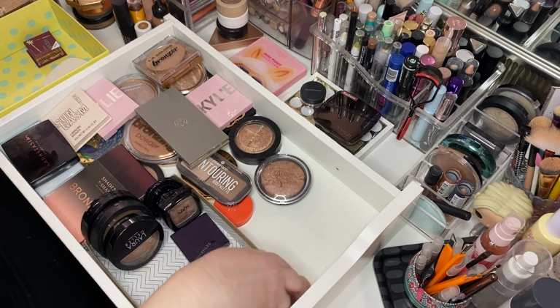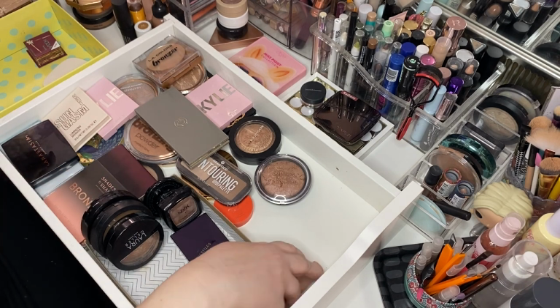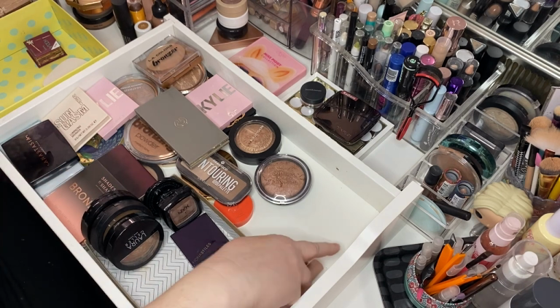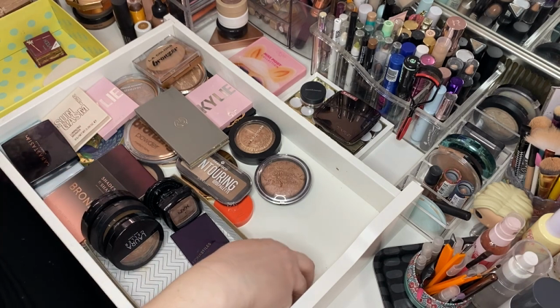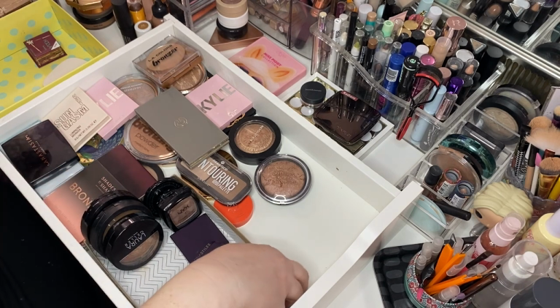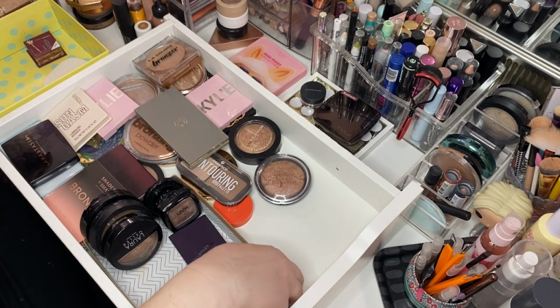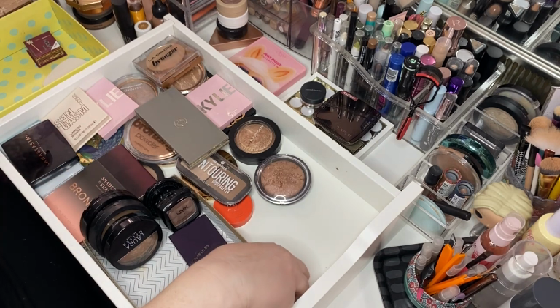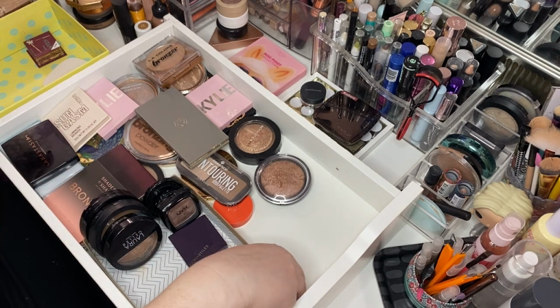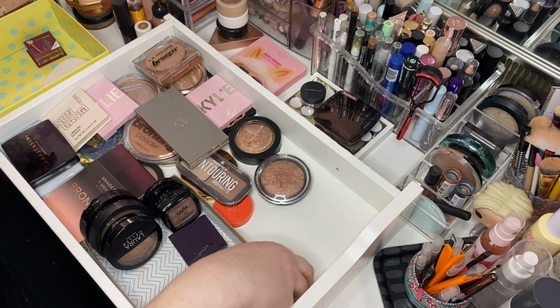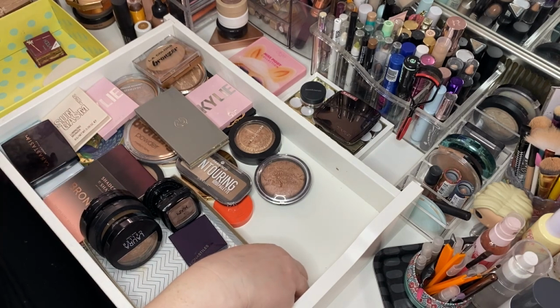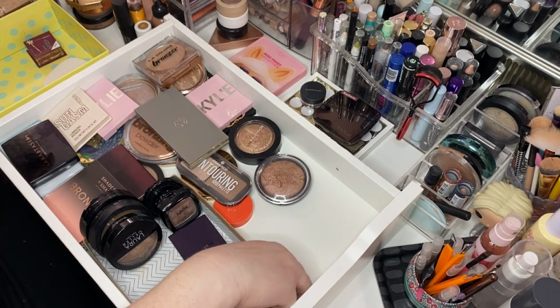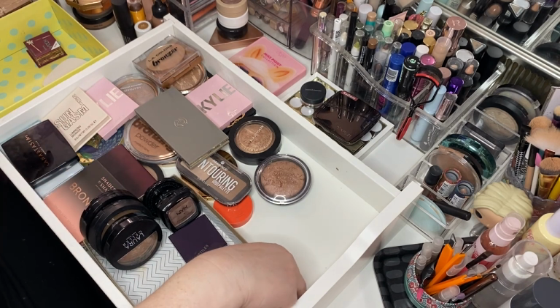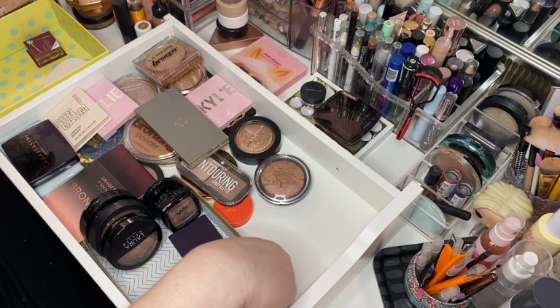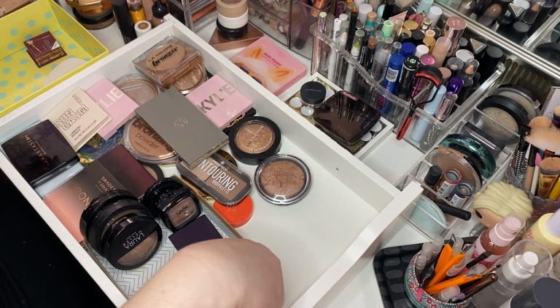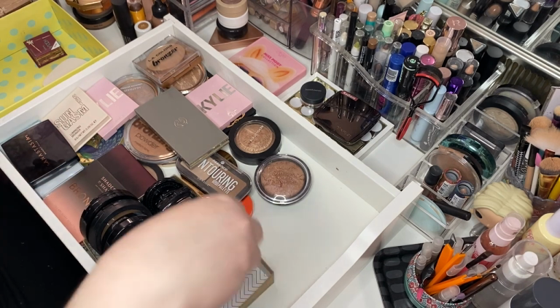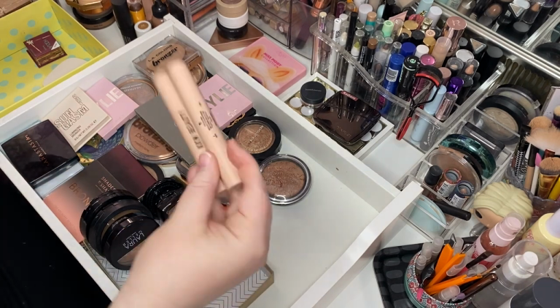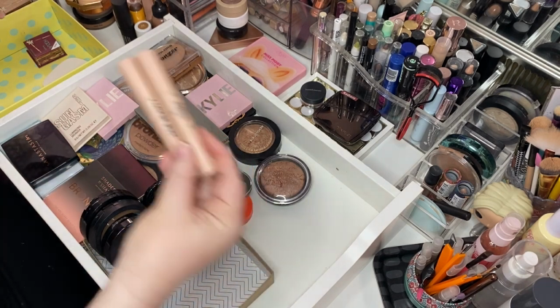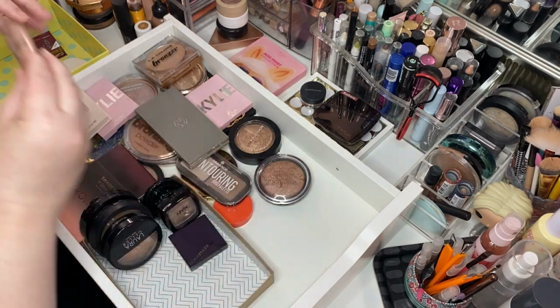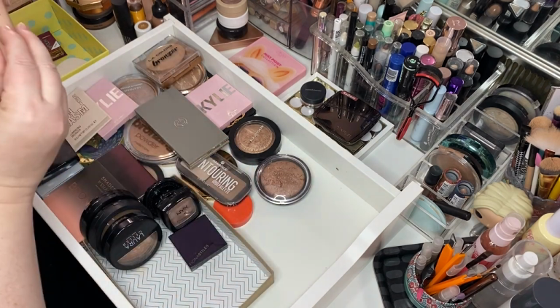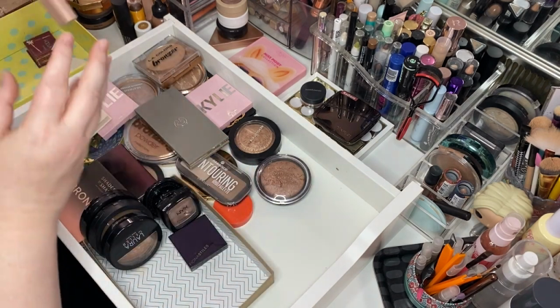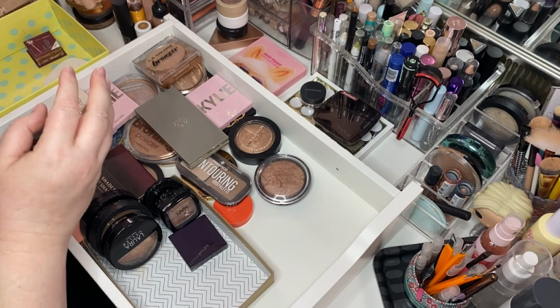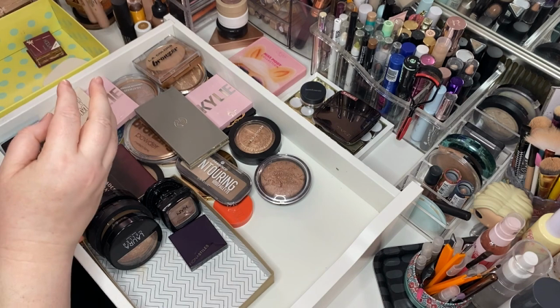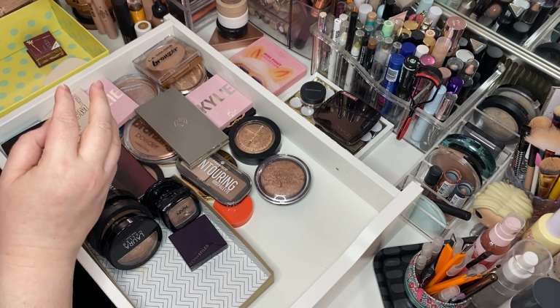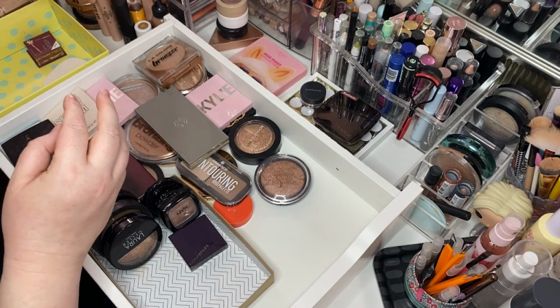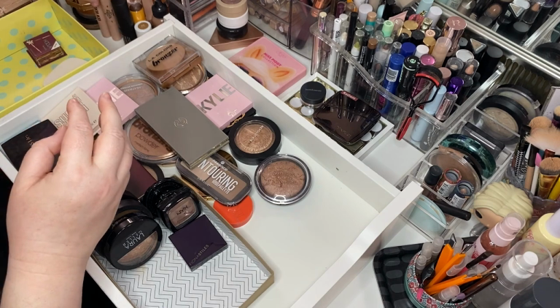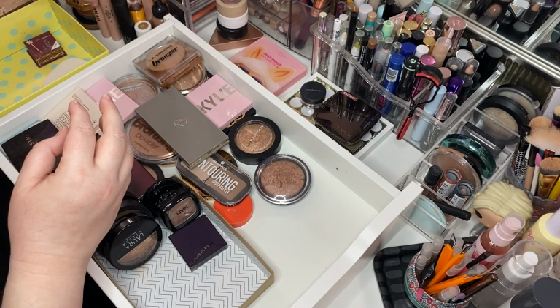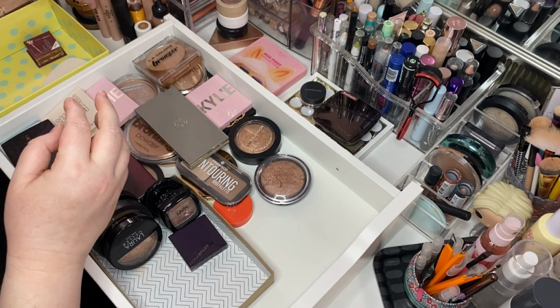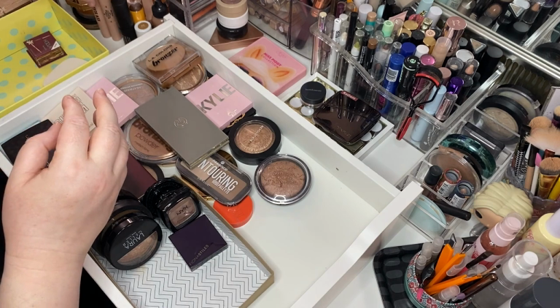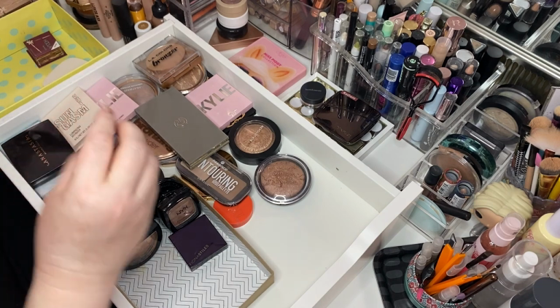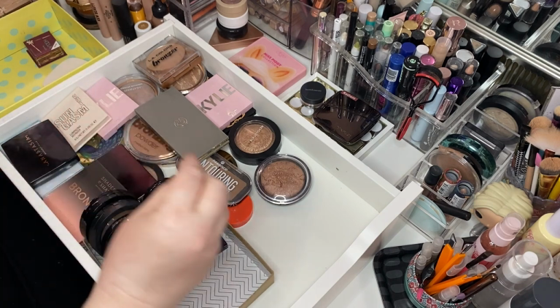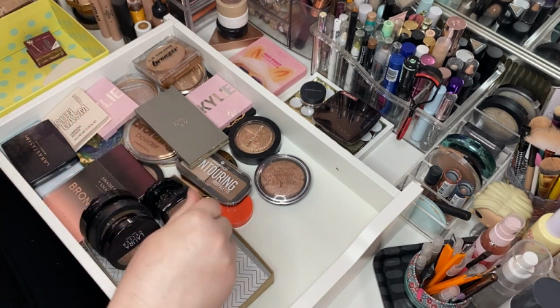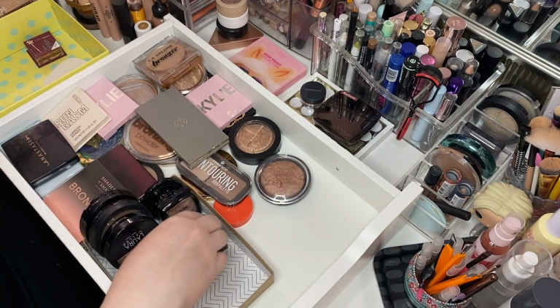Here's some contour sticks from KKW Beauty — we'll keep those over here in the cream section.